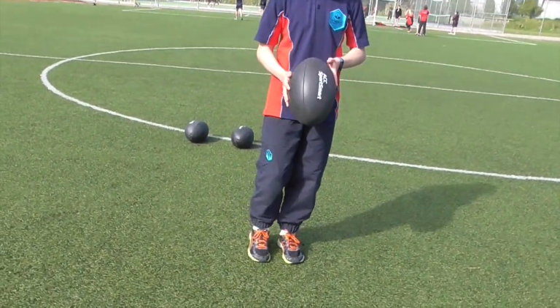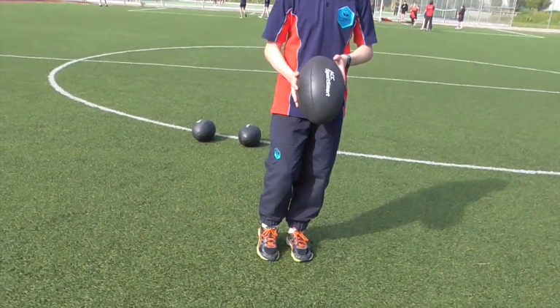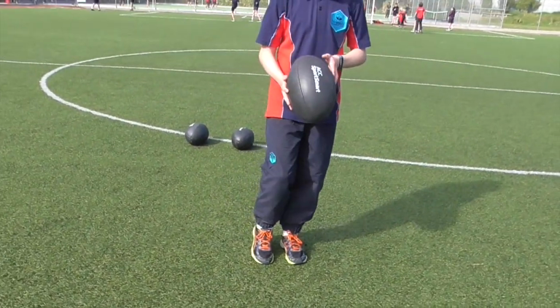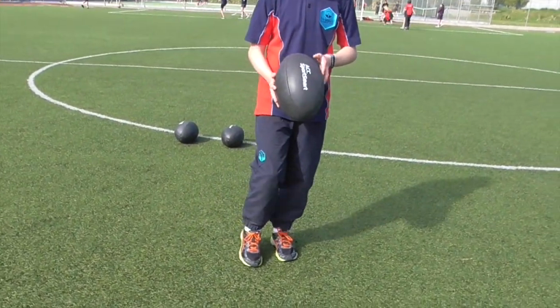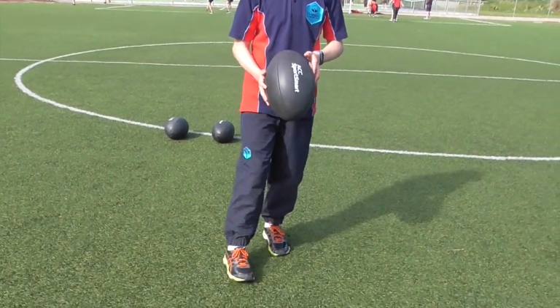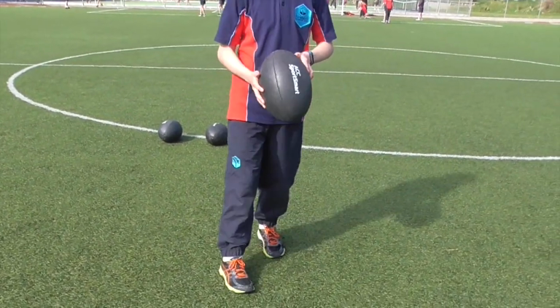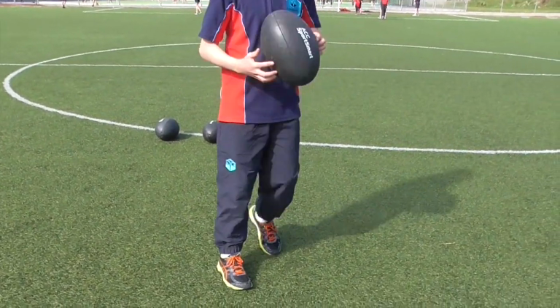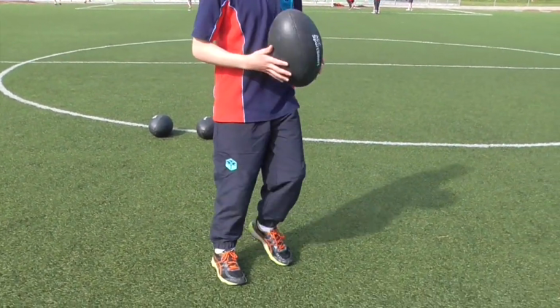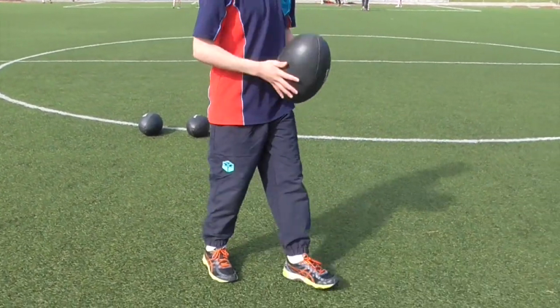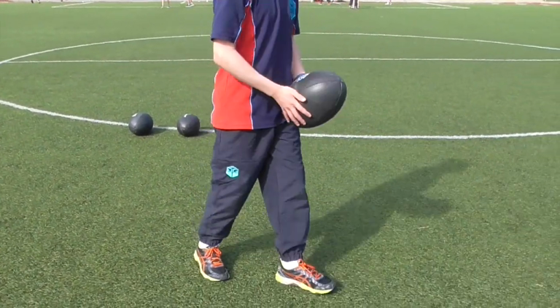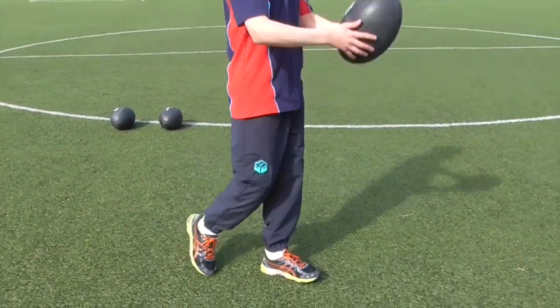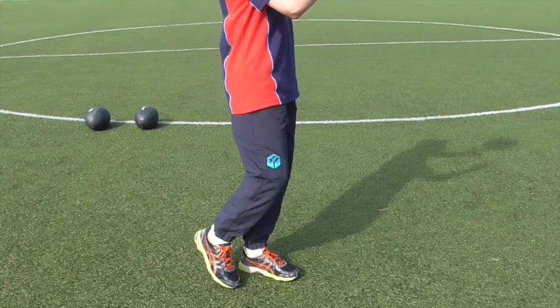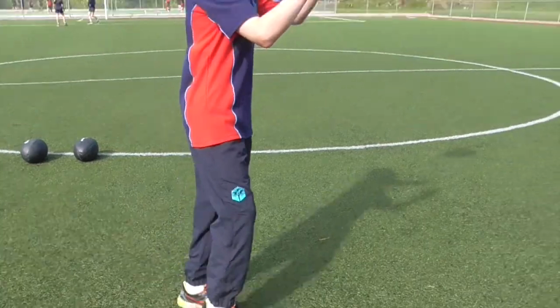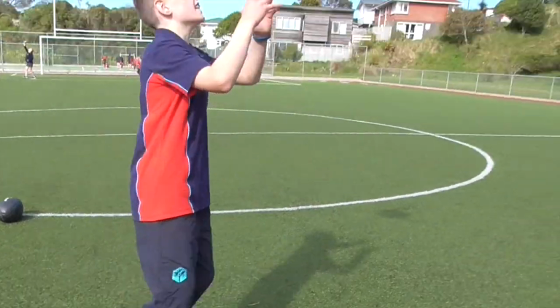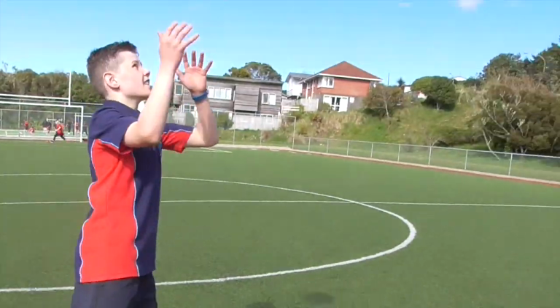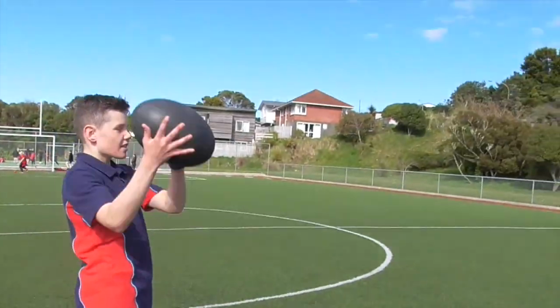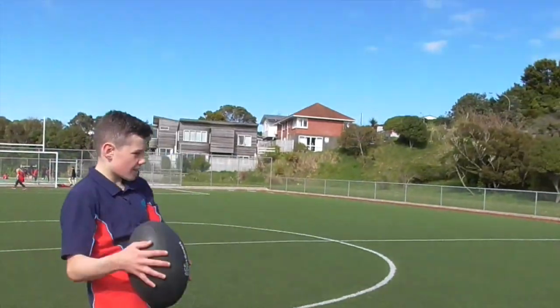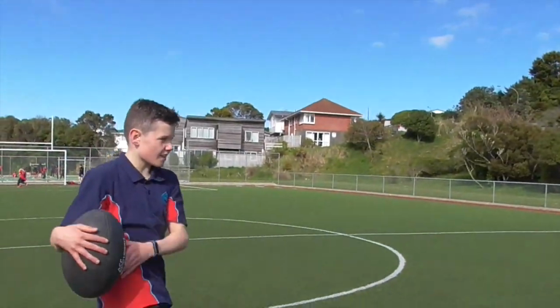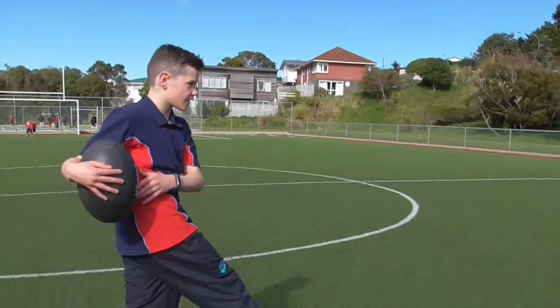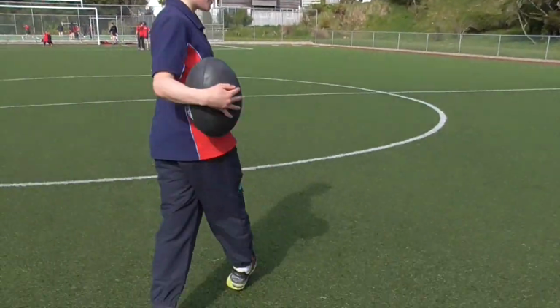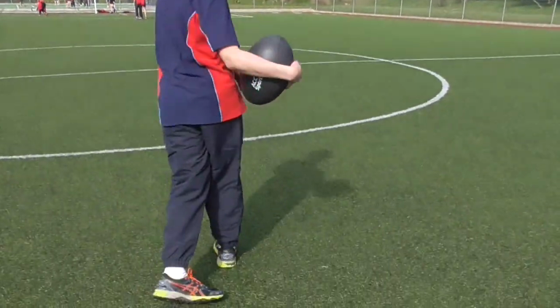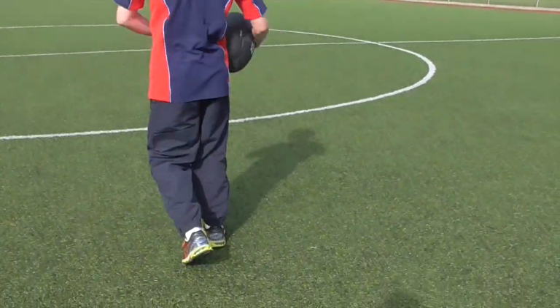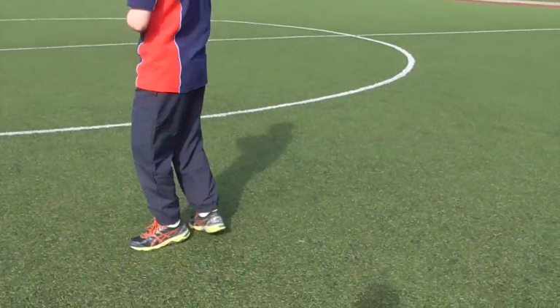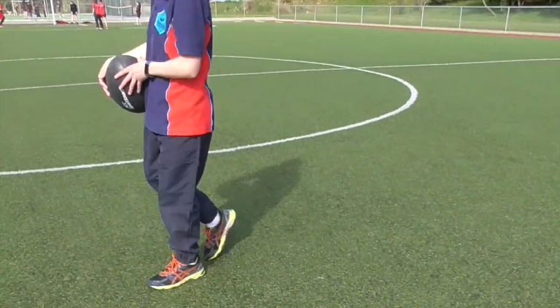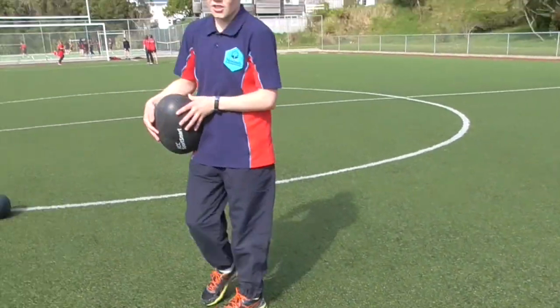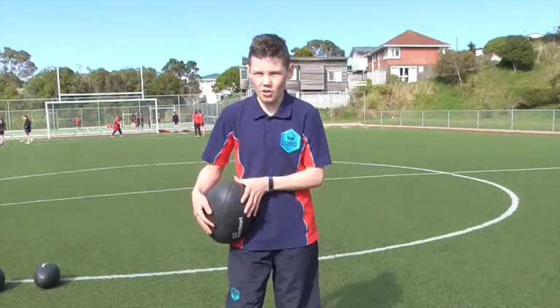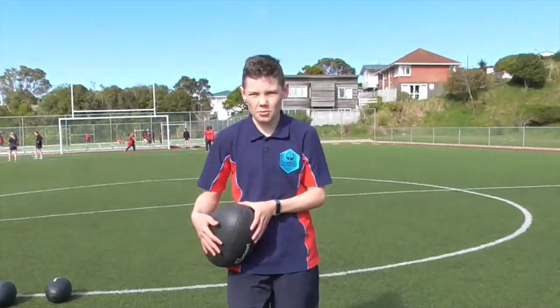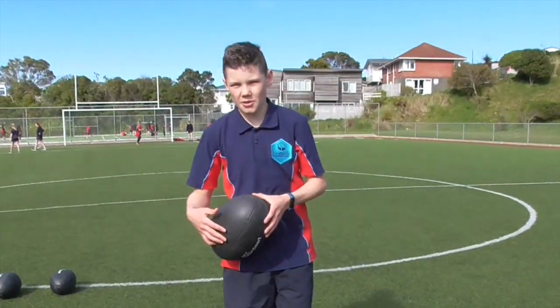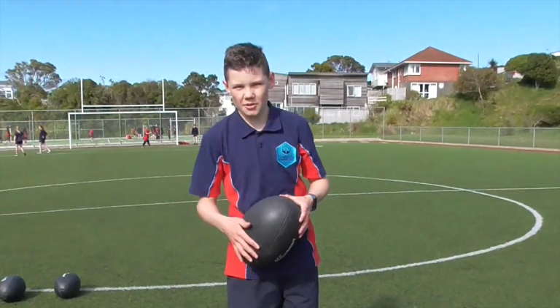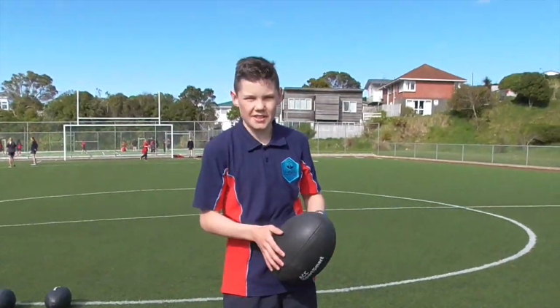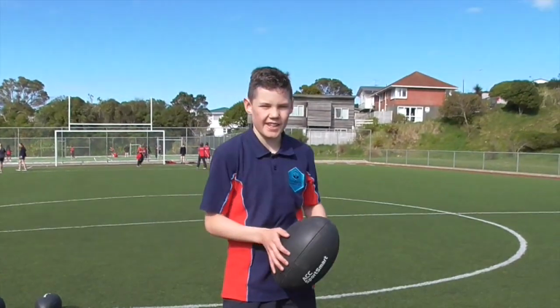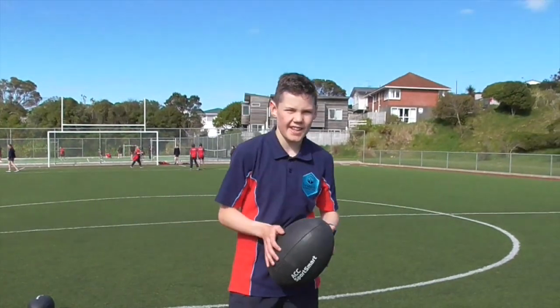Drop it from here. You don't want to throw it up and then kick it because that's just horrible. No one does that.